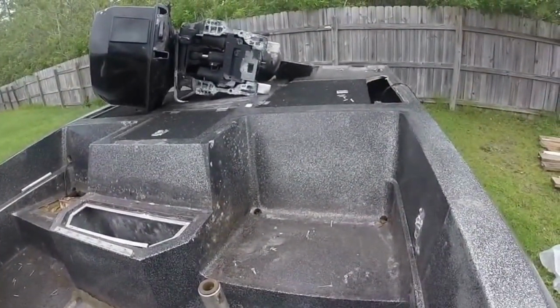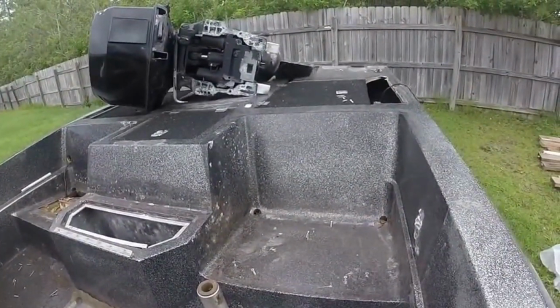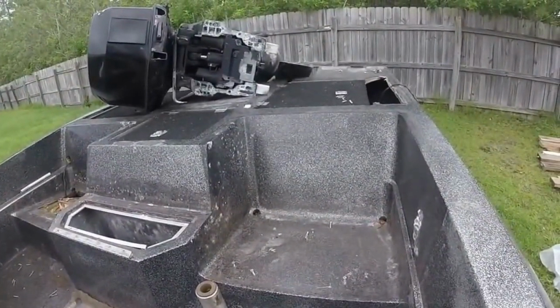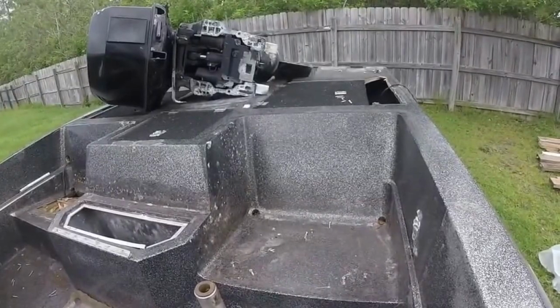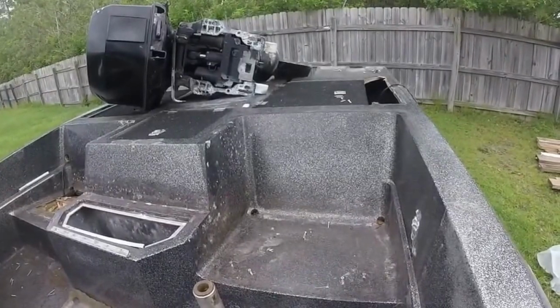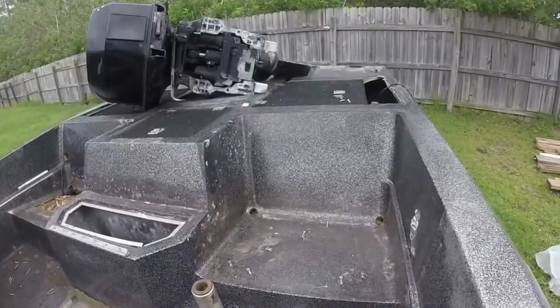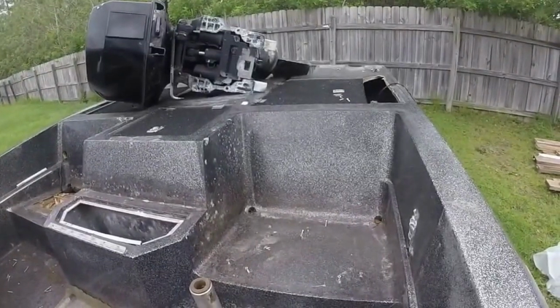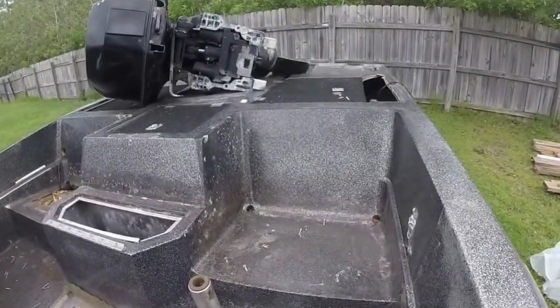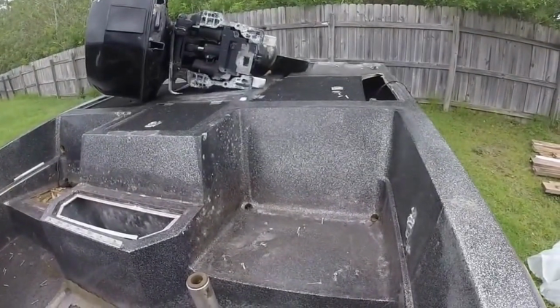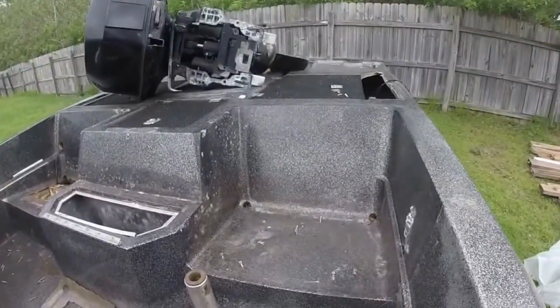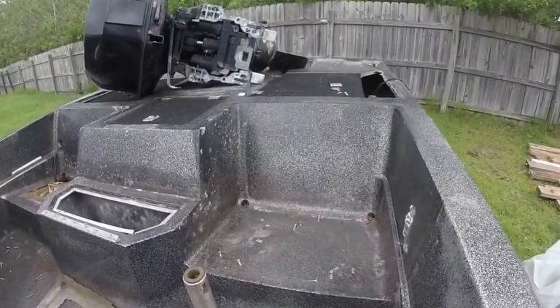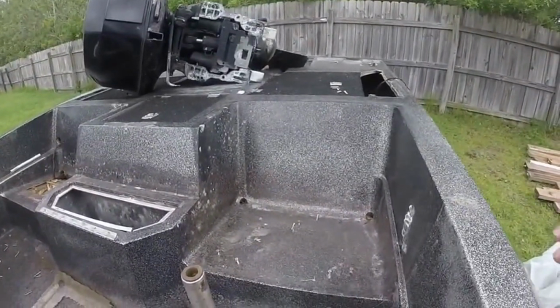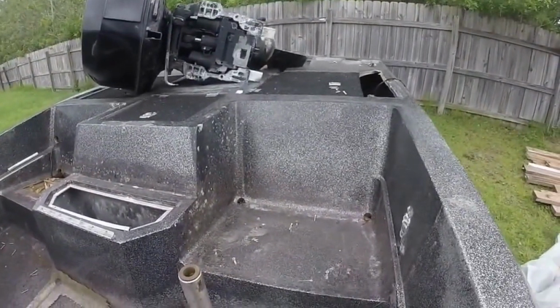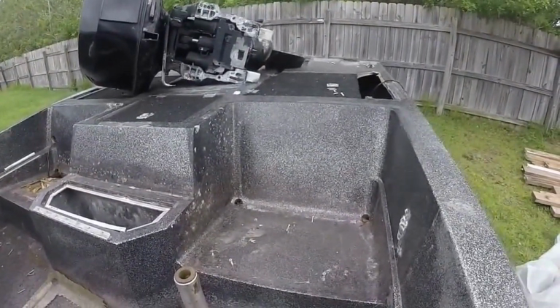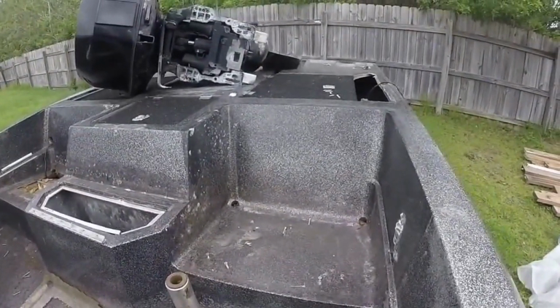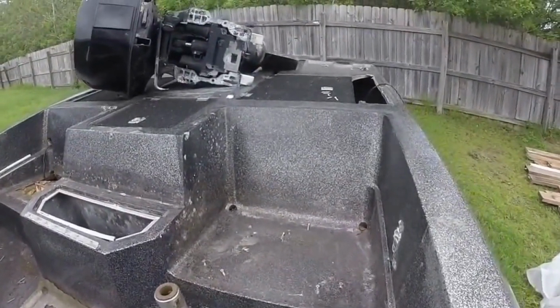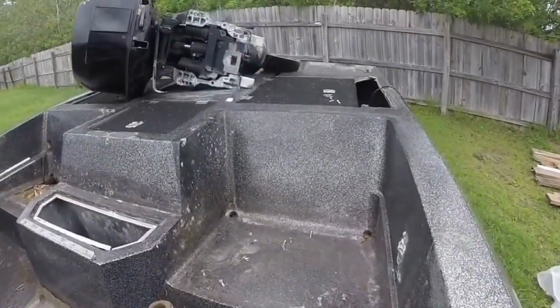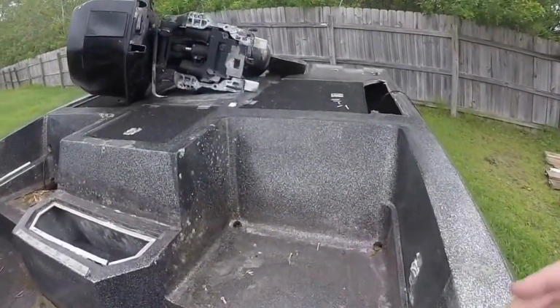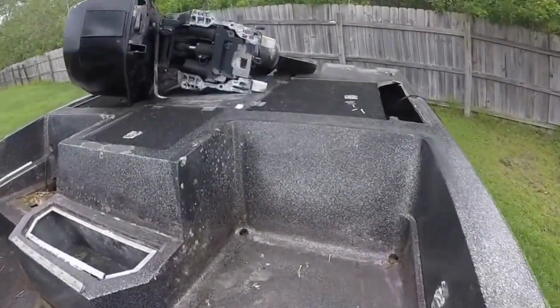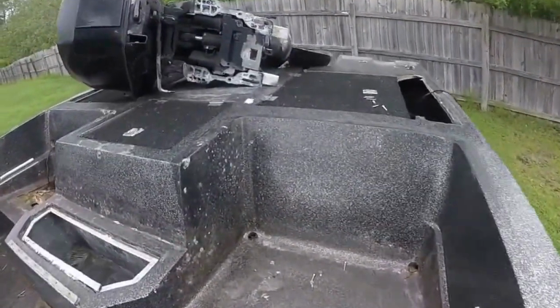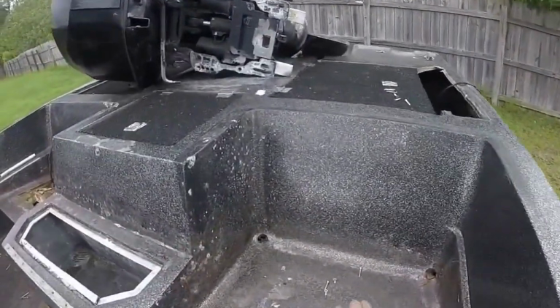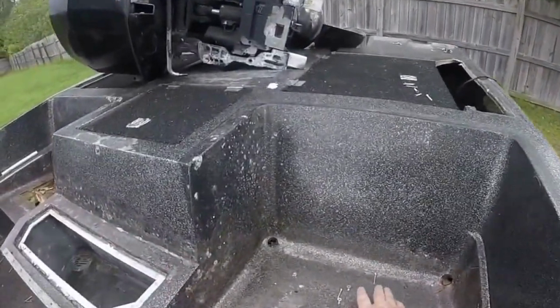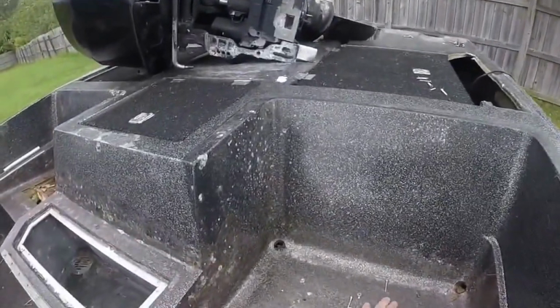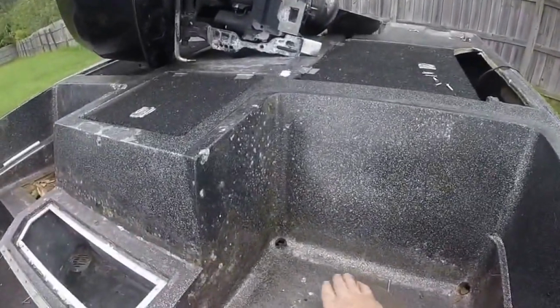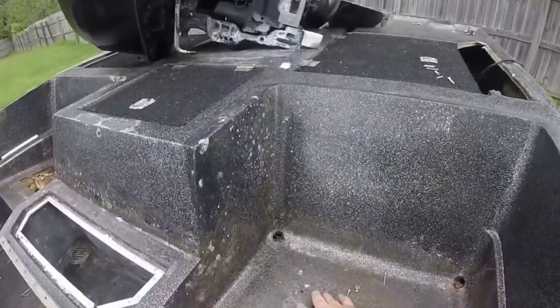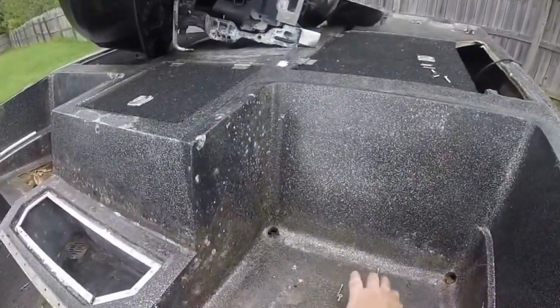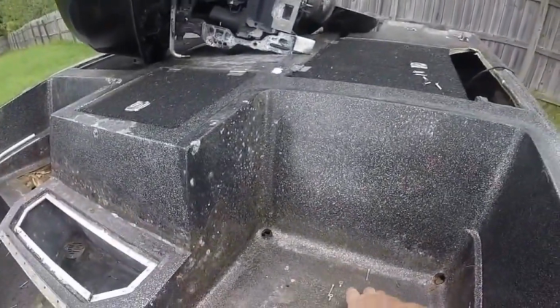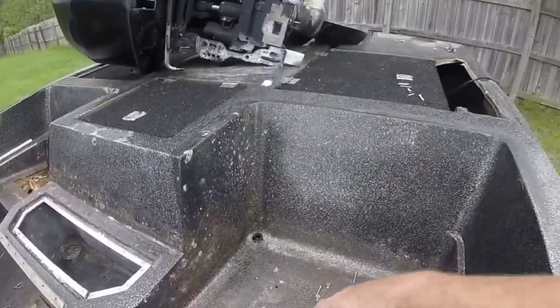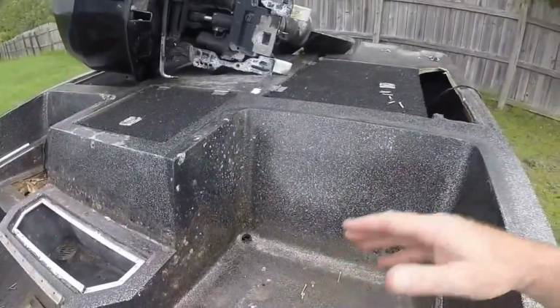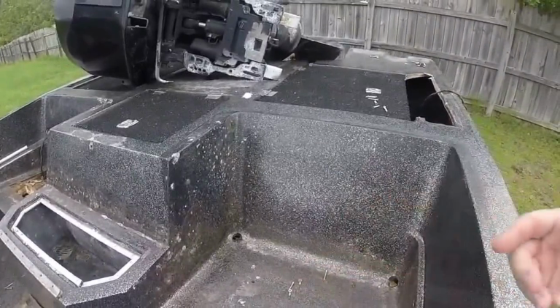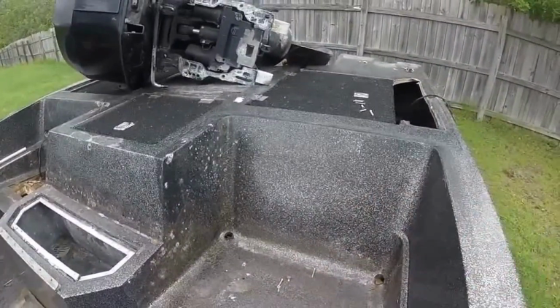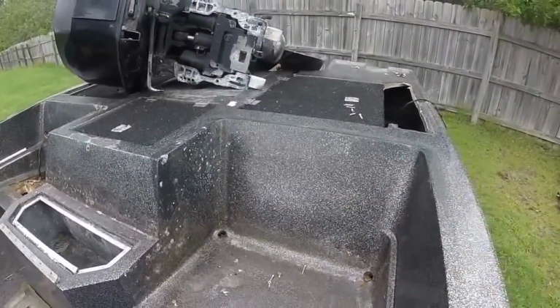I'm going to make them removable — stick a bit of Velcro strip in here or something just to hold them in.